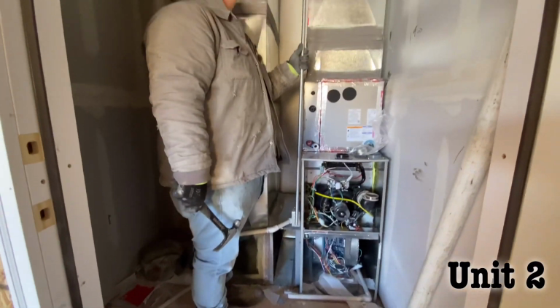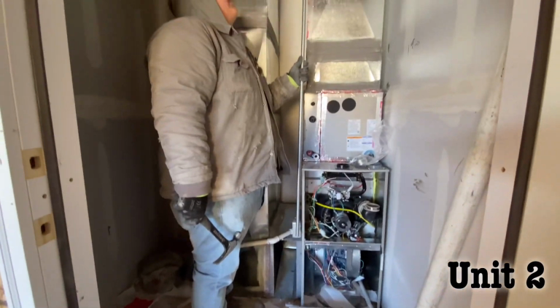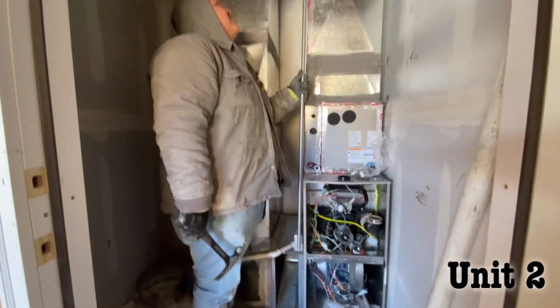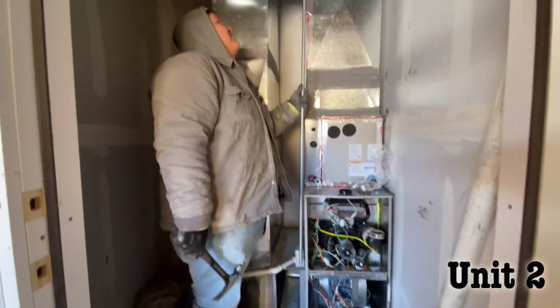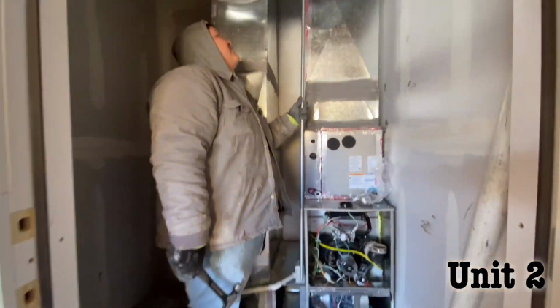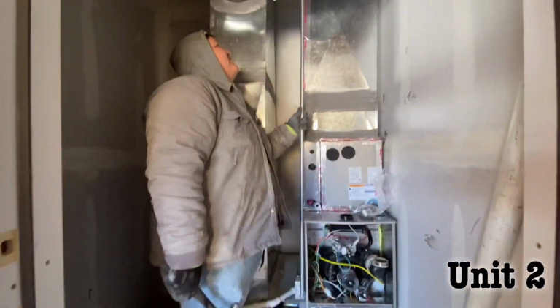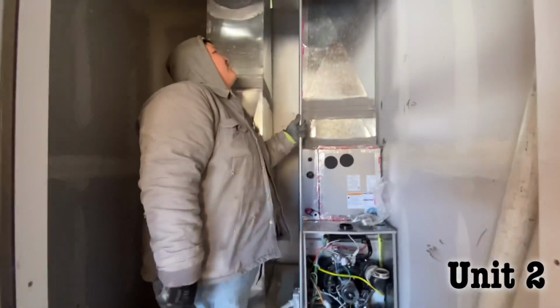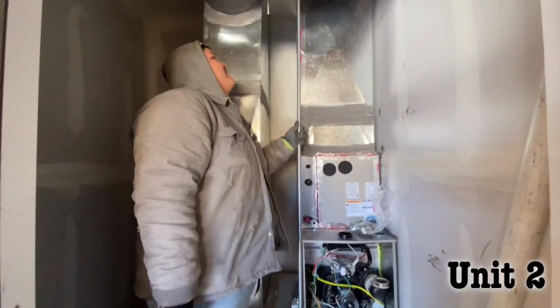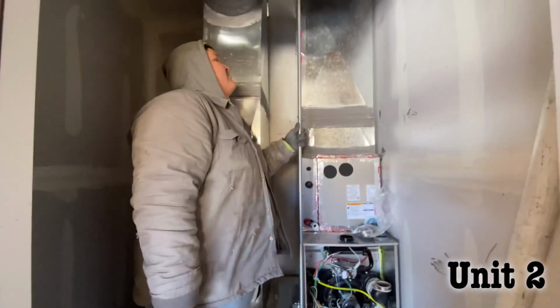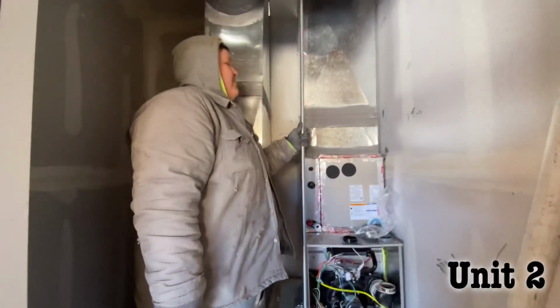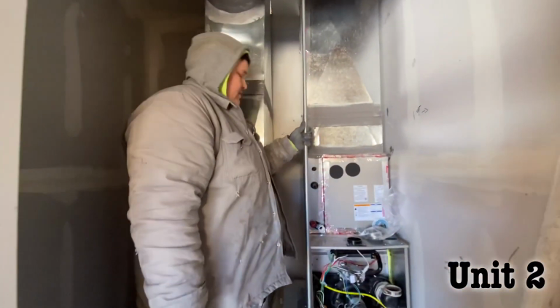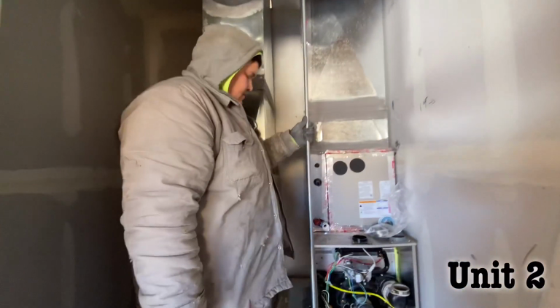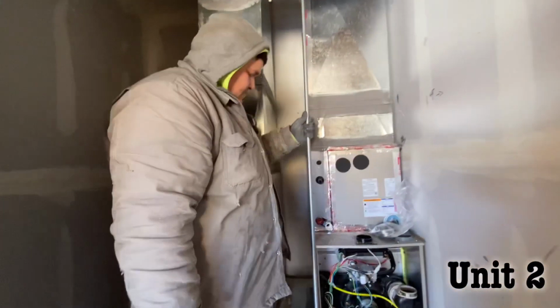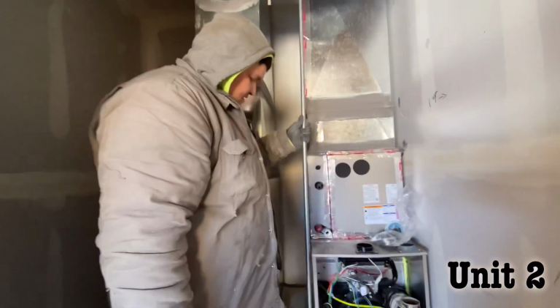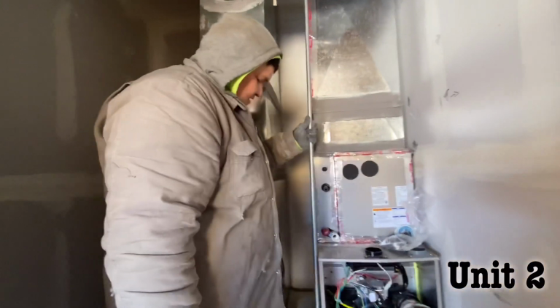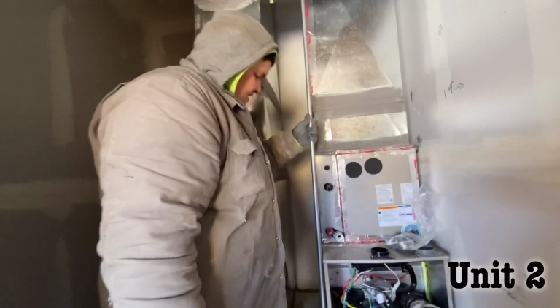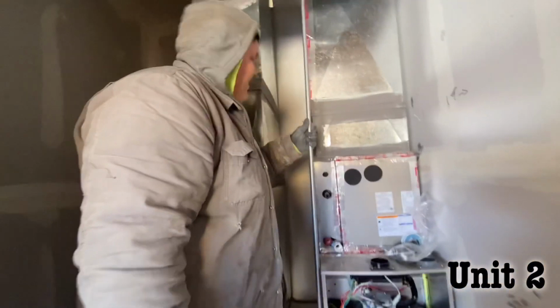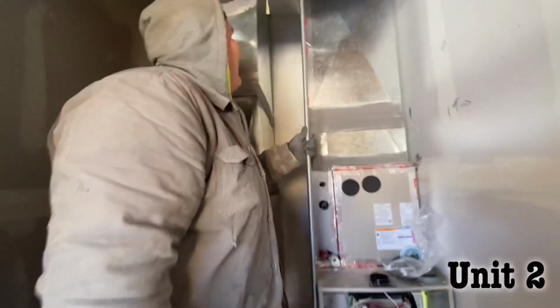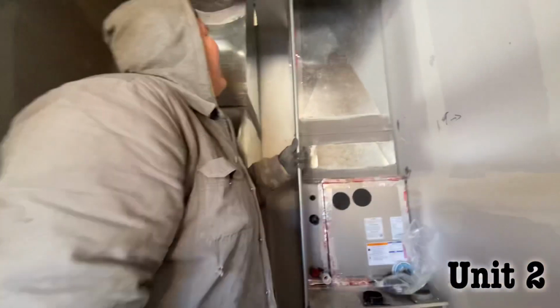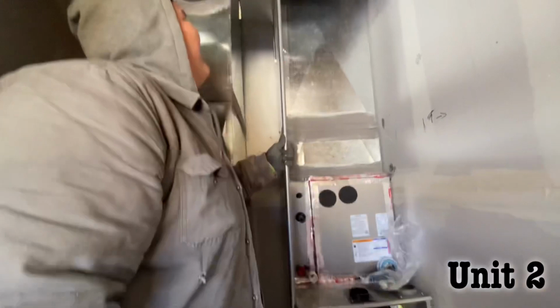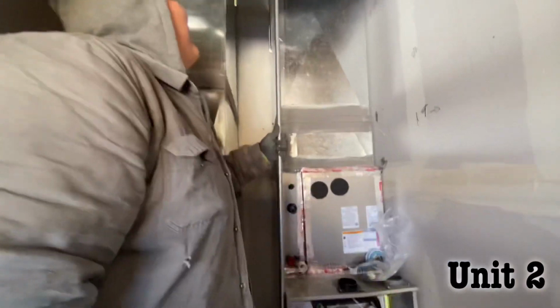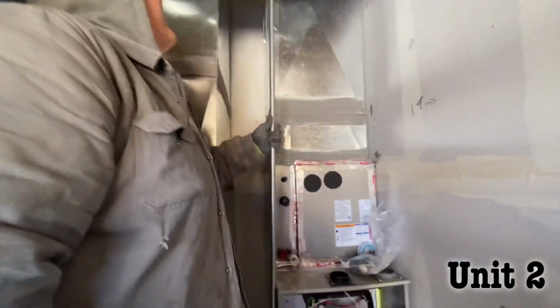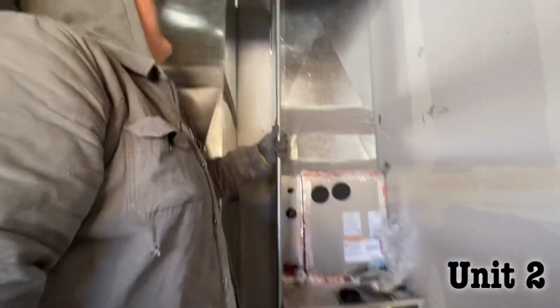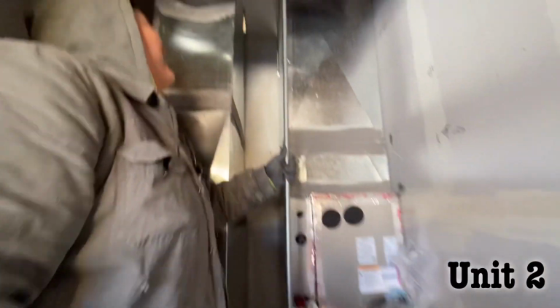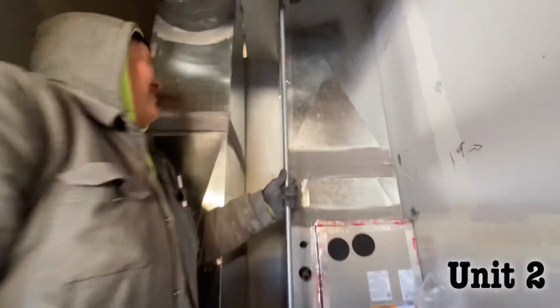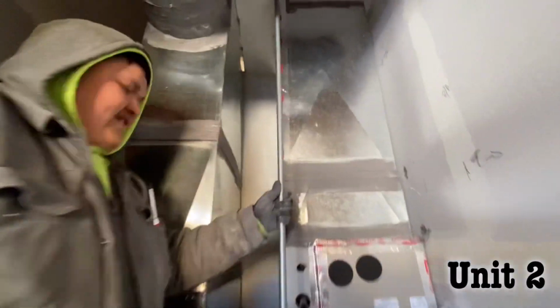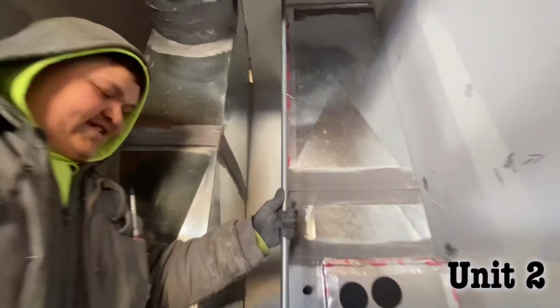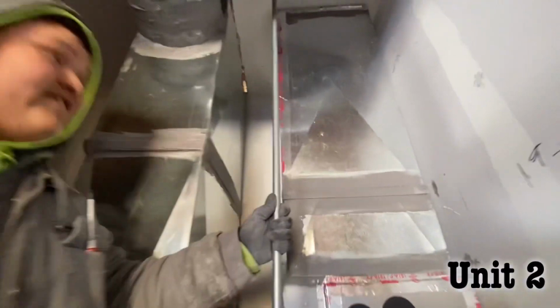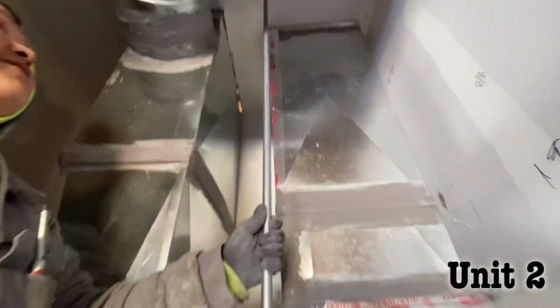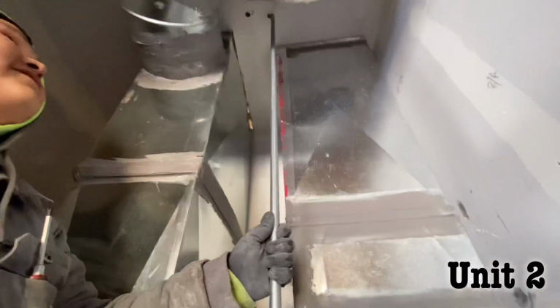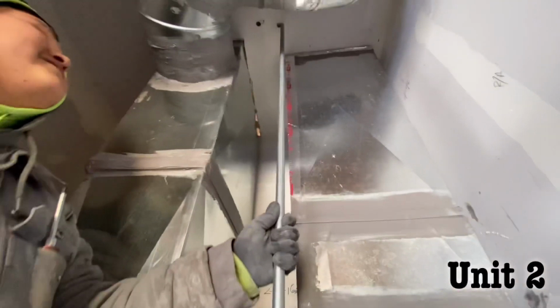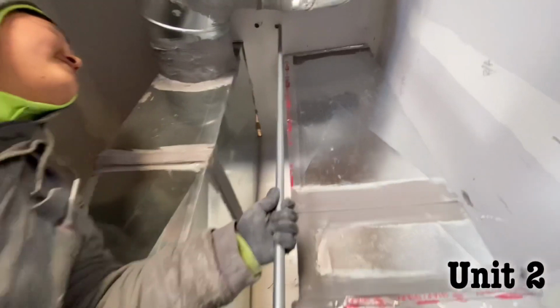Do you even know what you're doing? It's right here — you think? Yeah, it's right there.